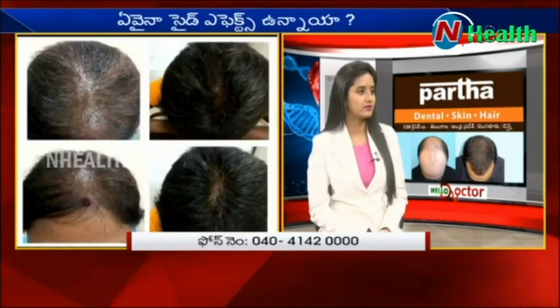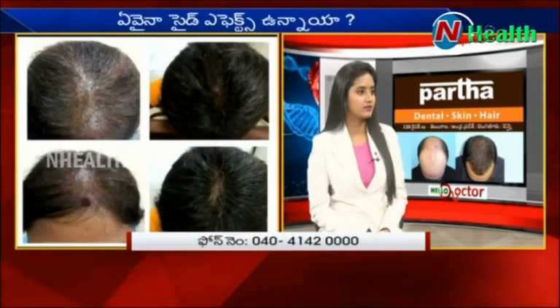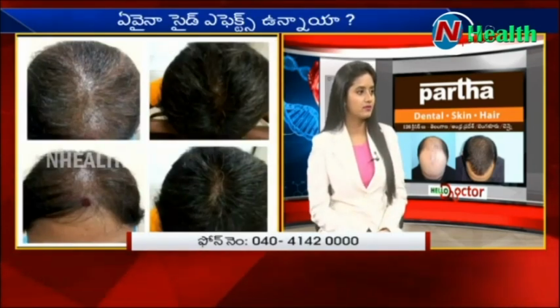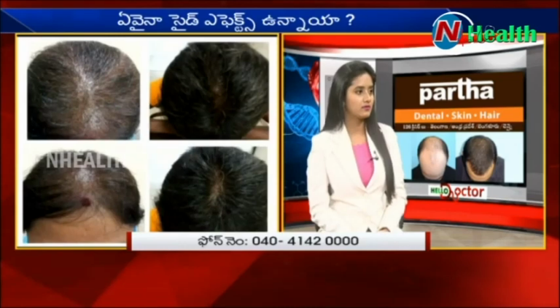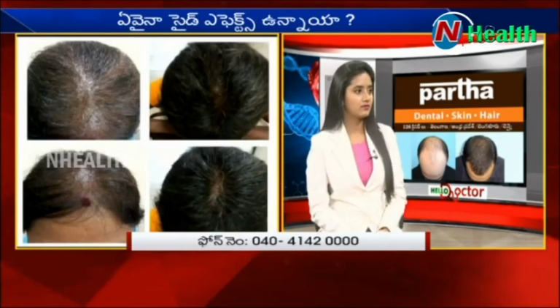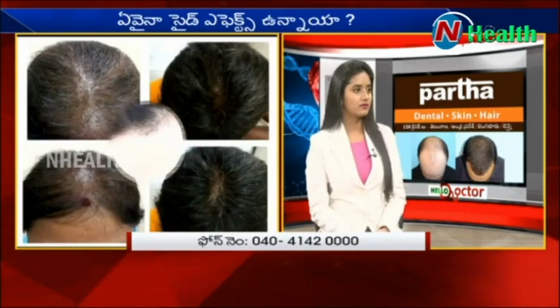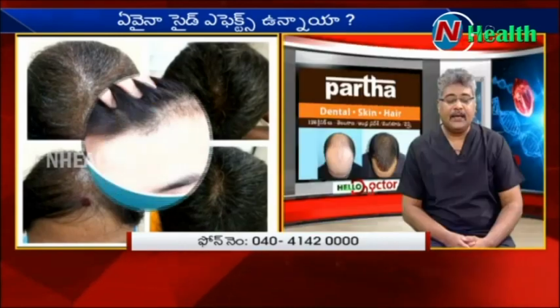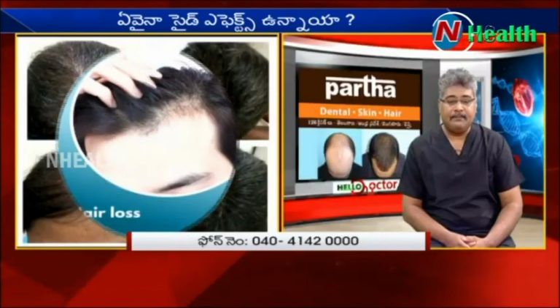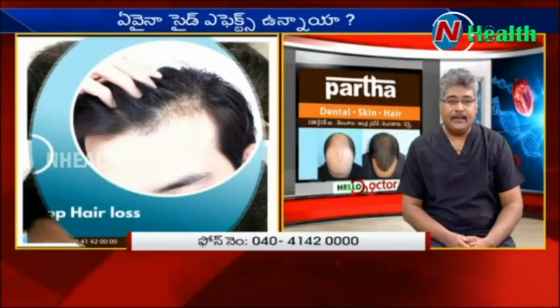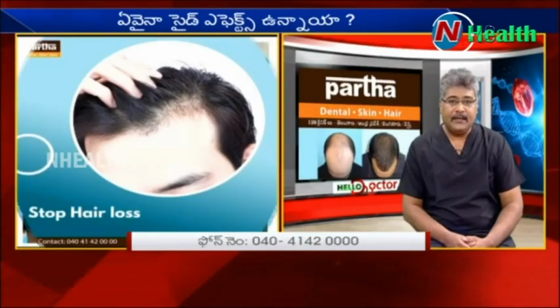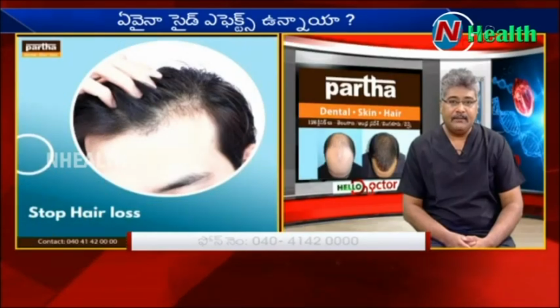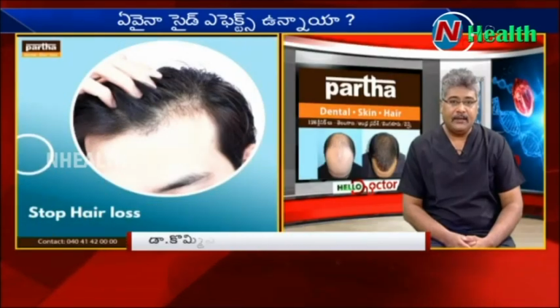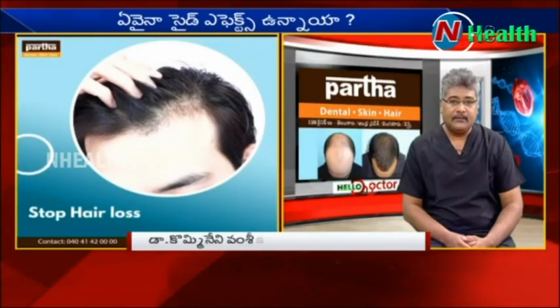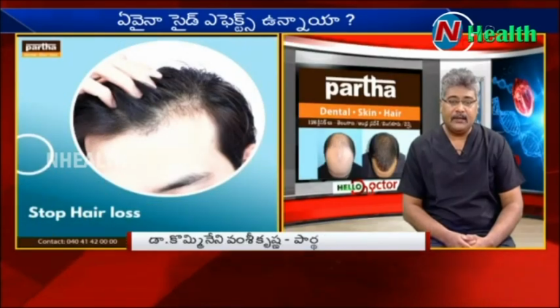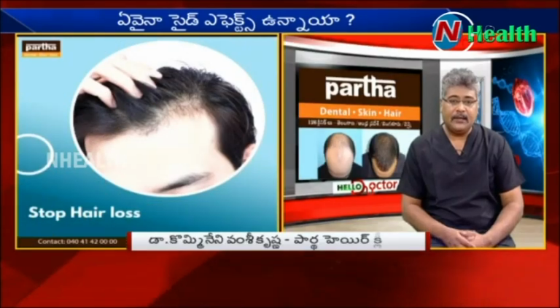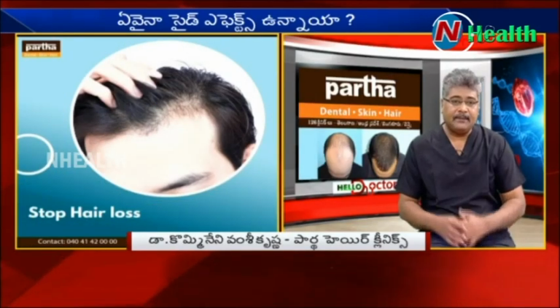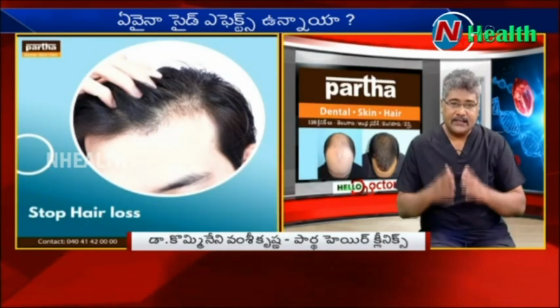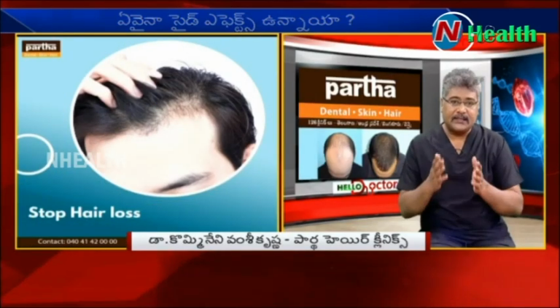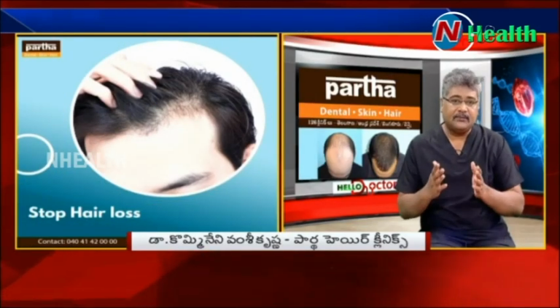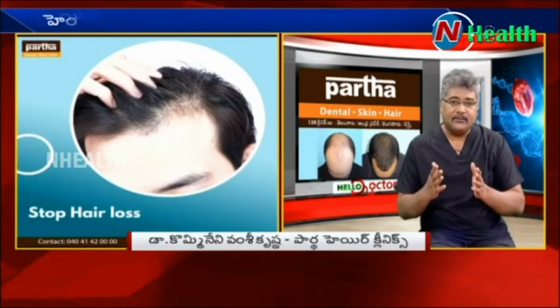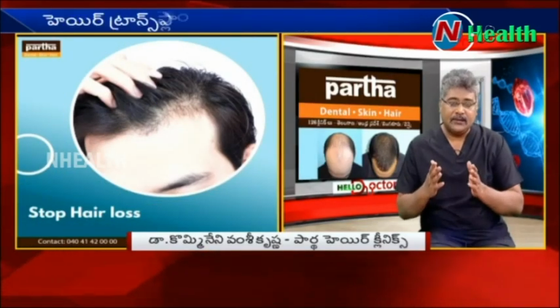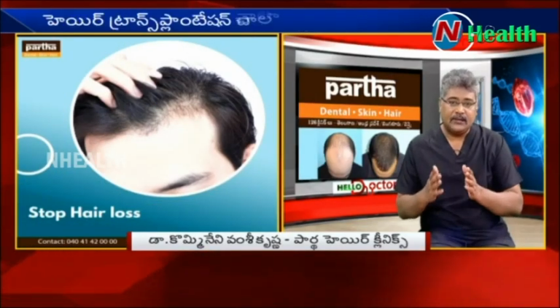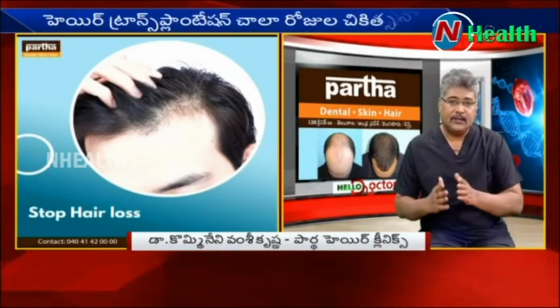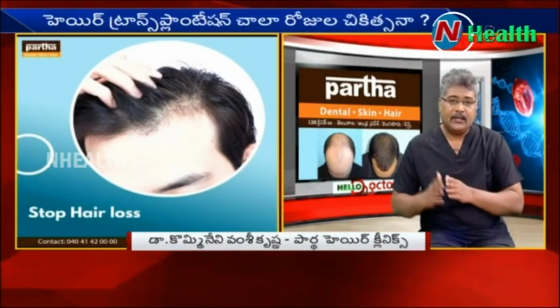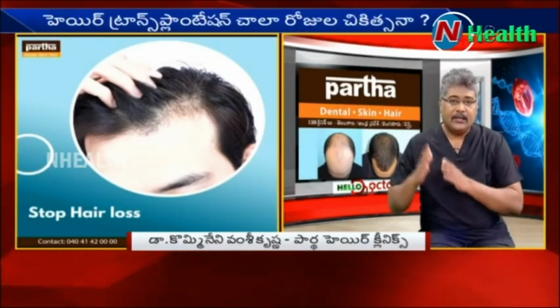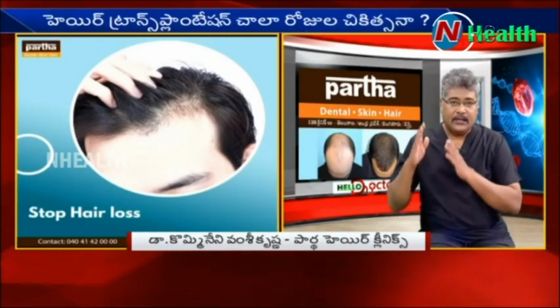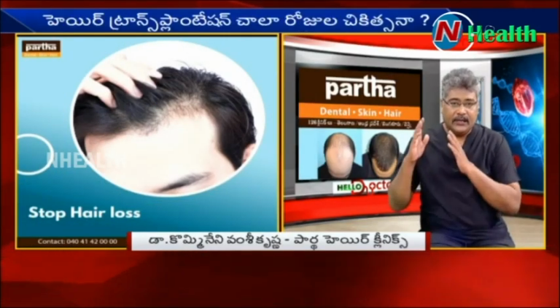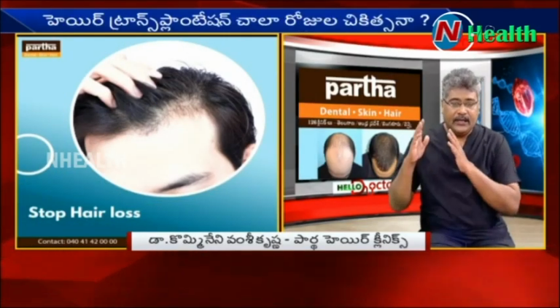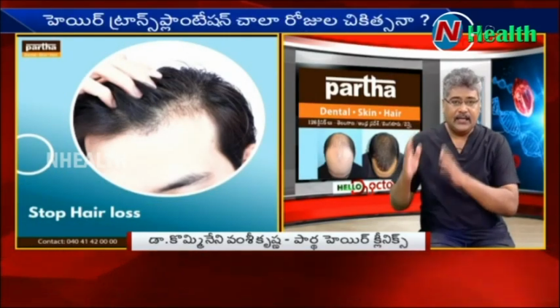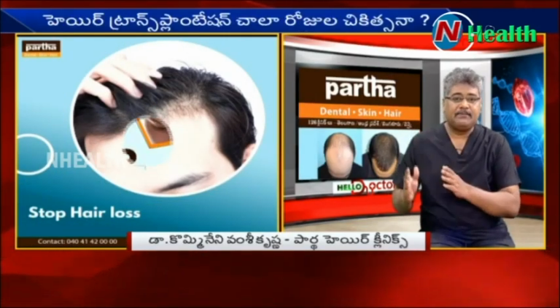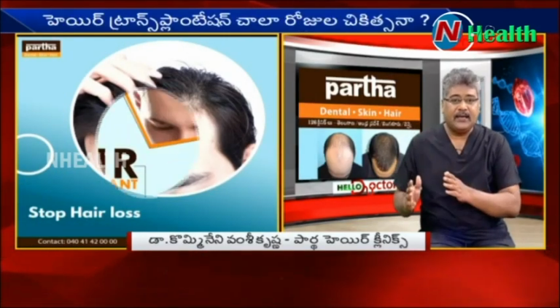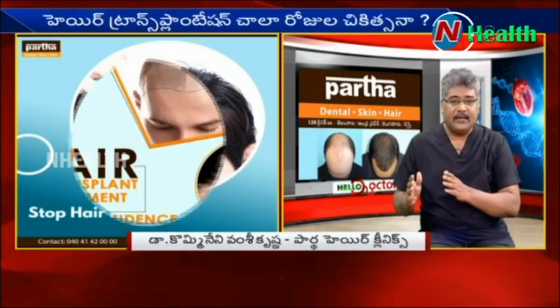Yes, how do you do PRP treatment? How do you do a hair transplant treatment?